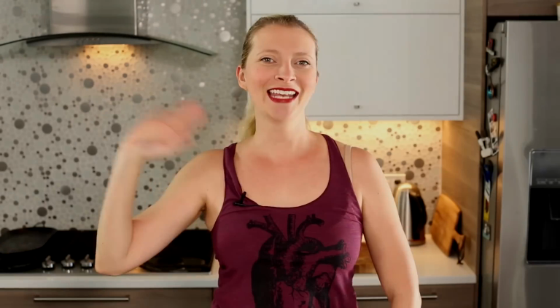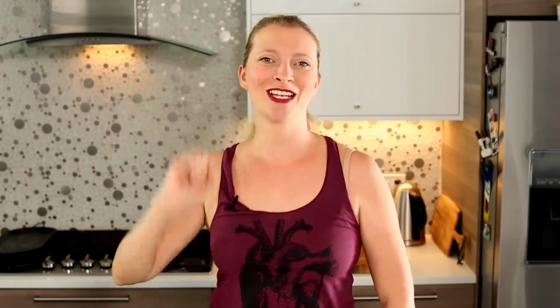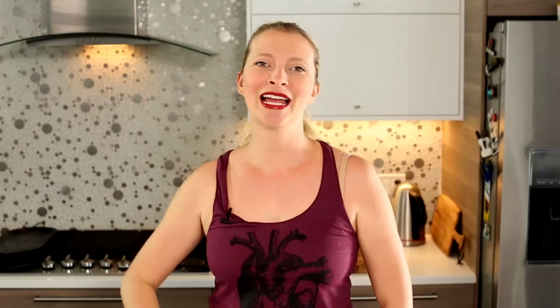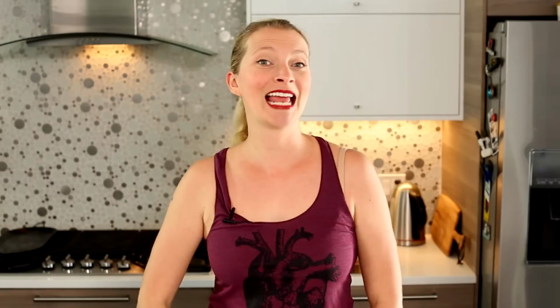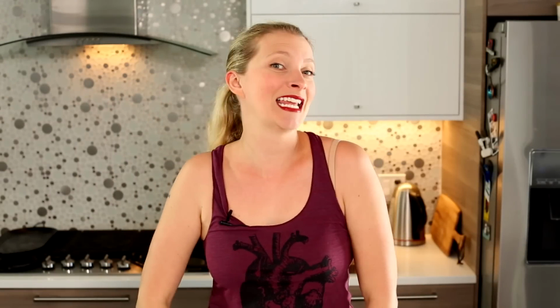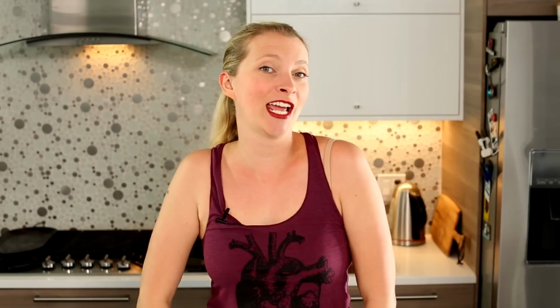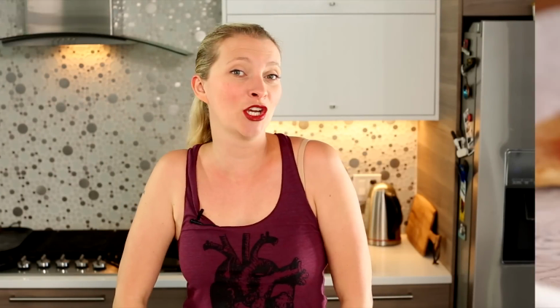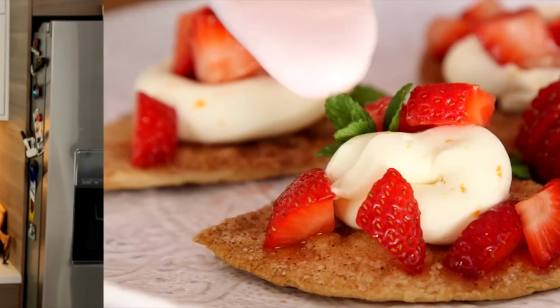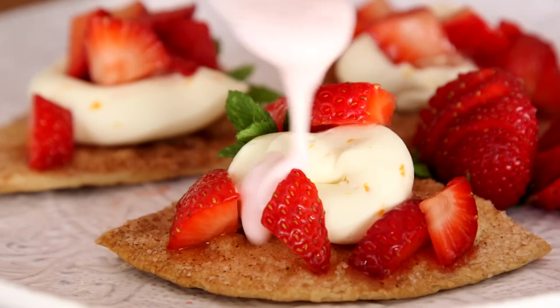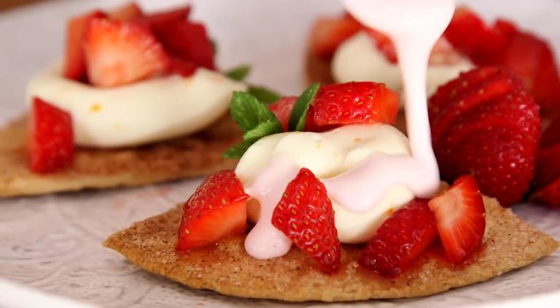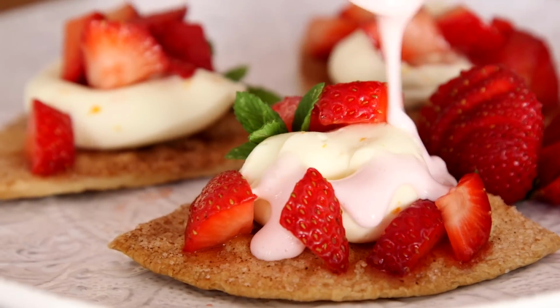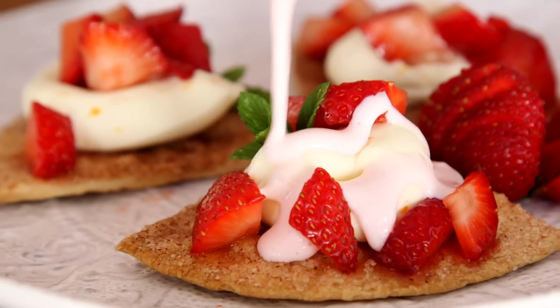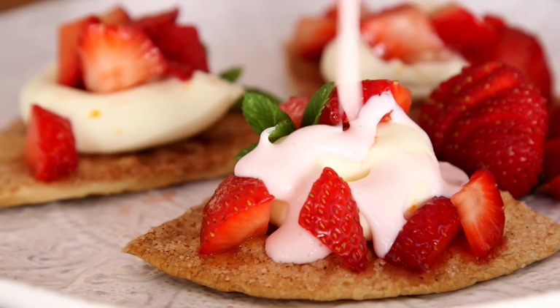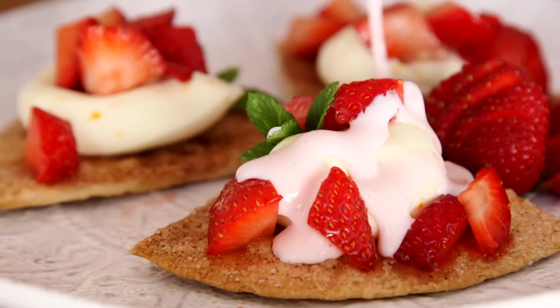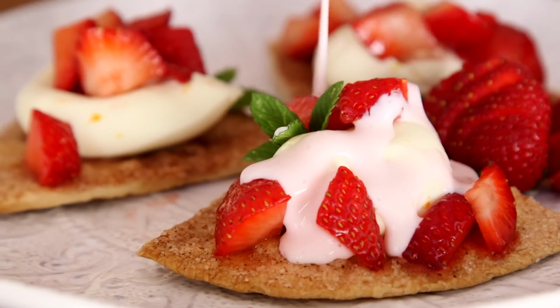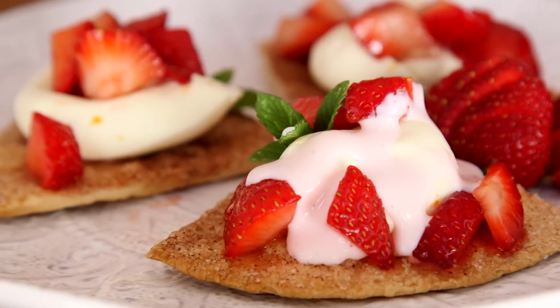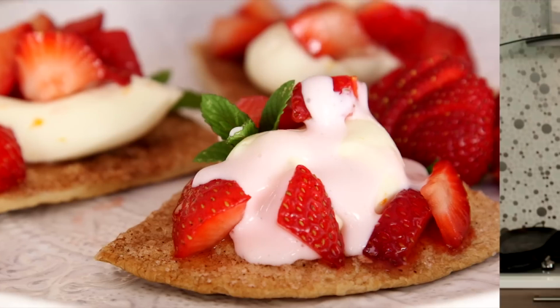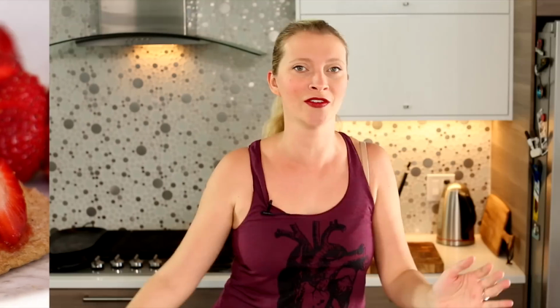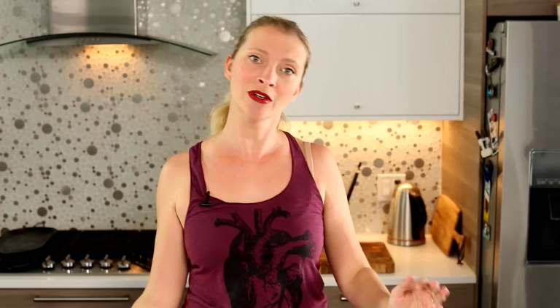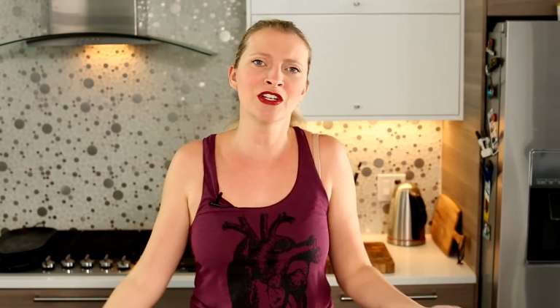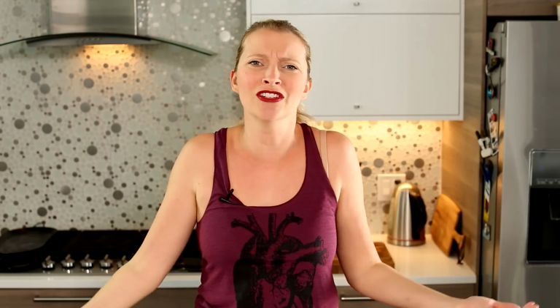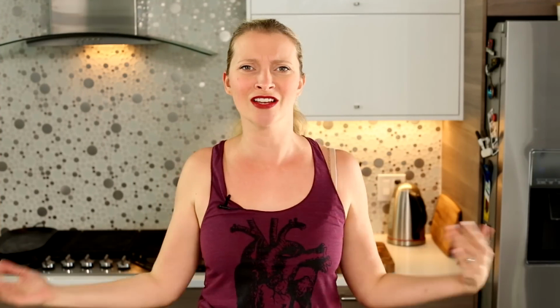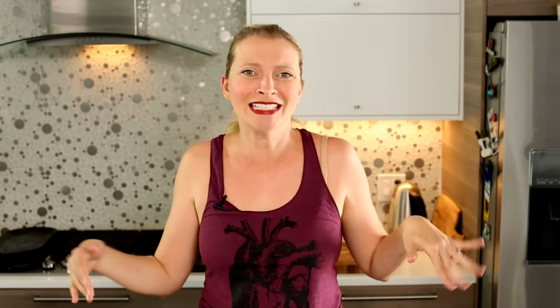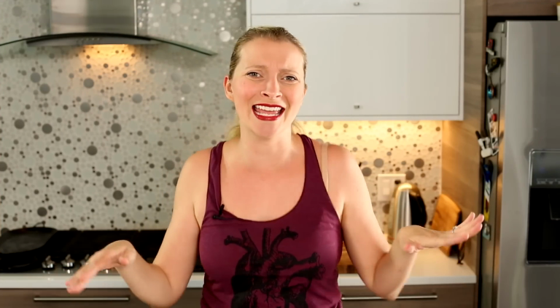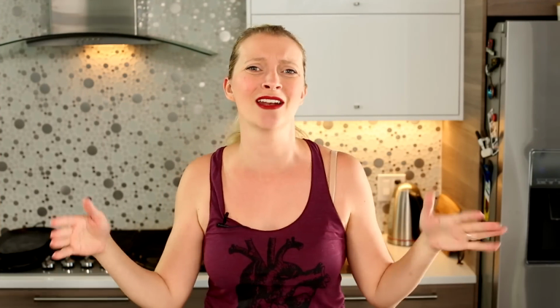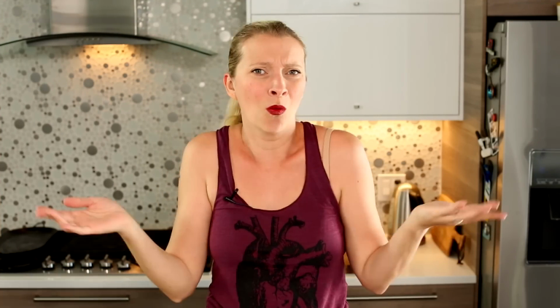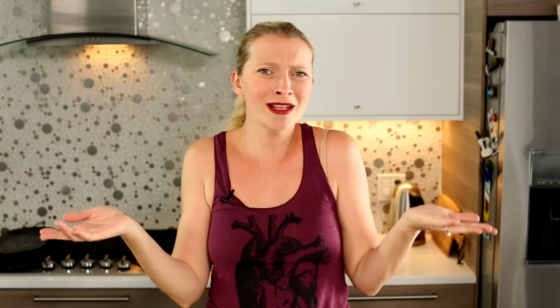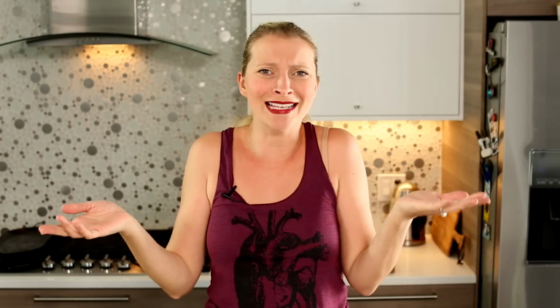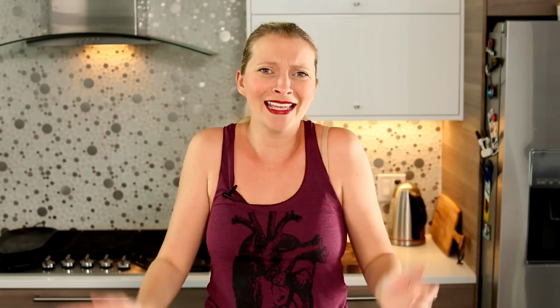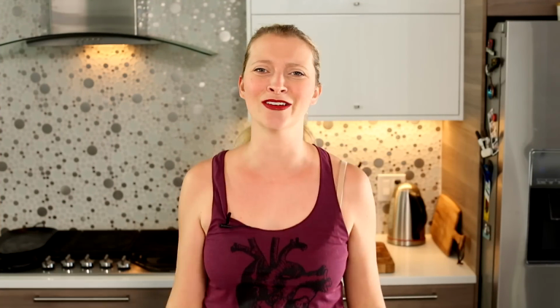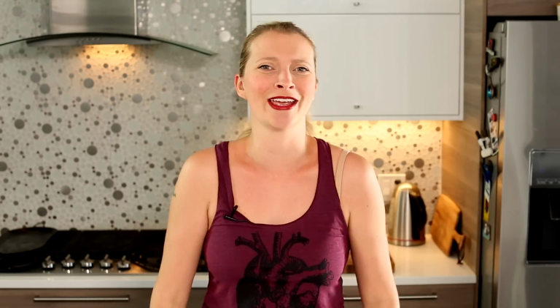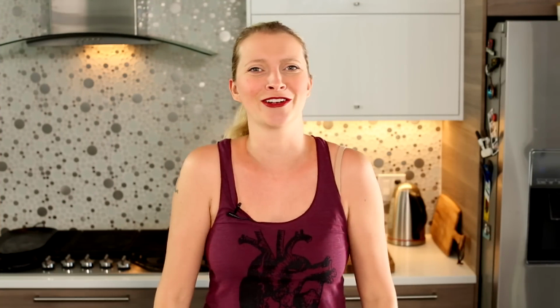Hey dudes, I'm Hilah and today on Hilah Cooking we're making strawberry nachos because we've never even heard of a diet. What's a diet? Who cares?